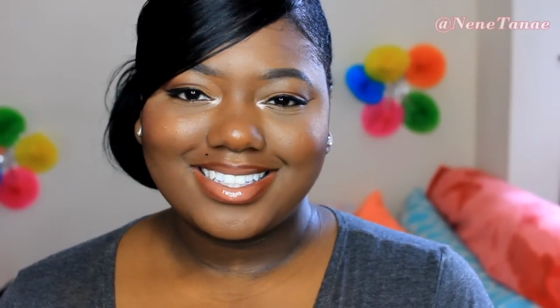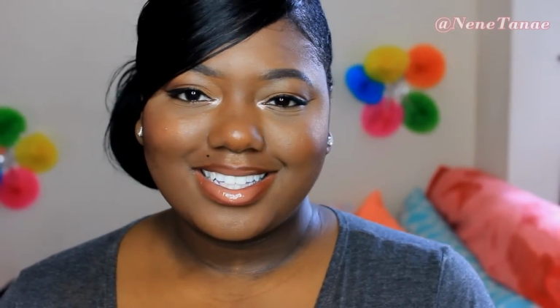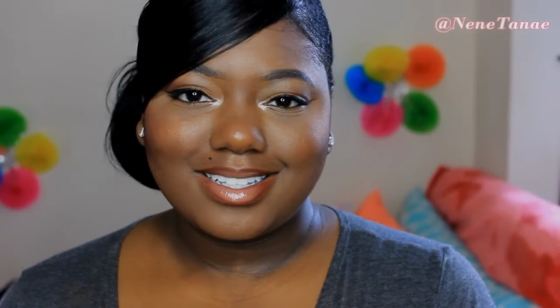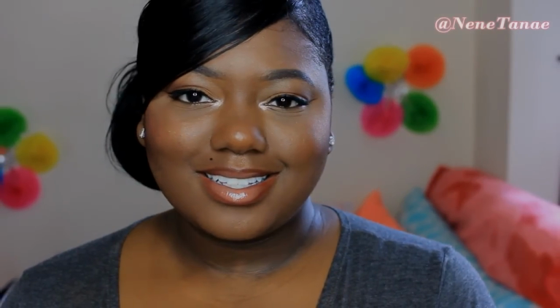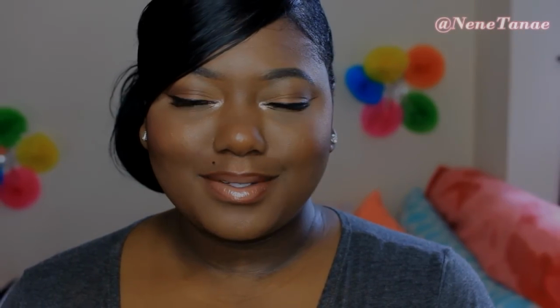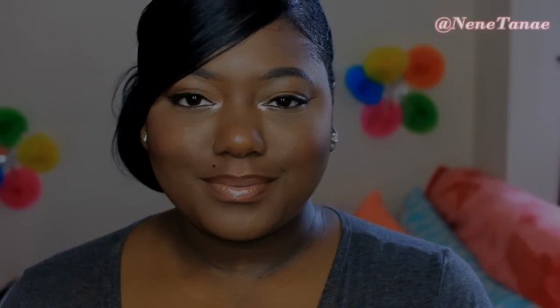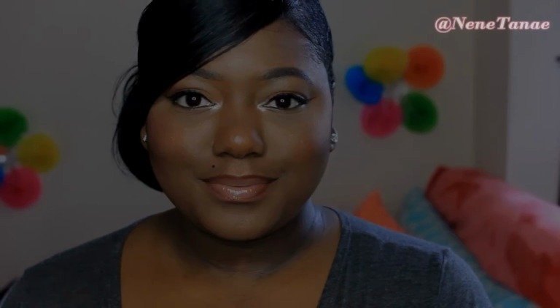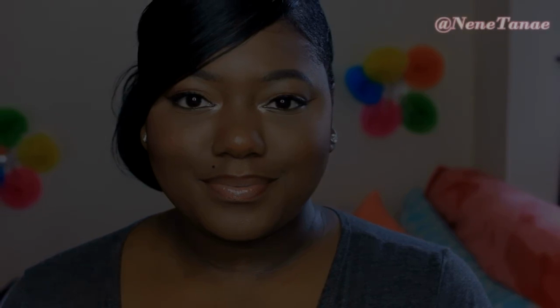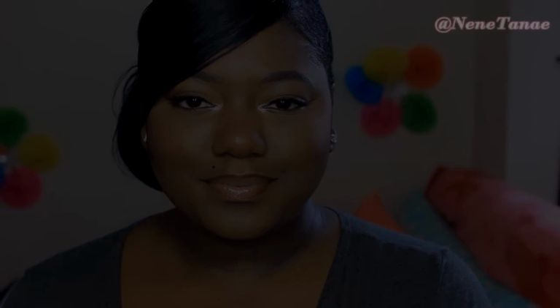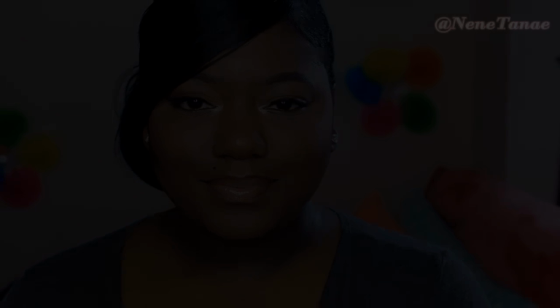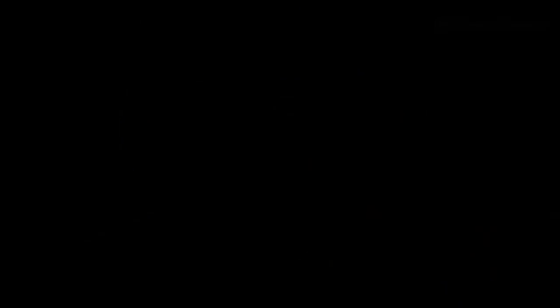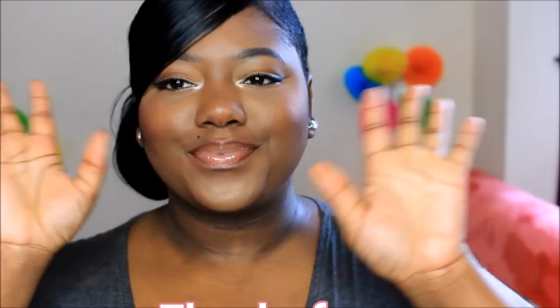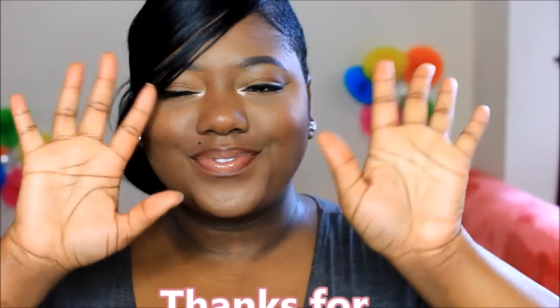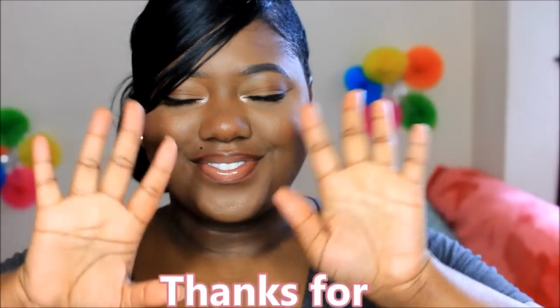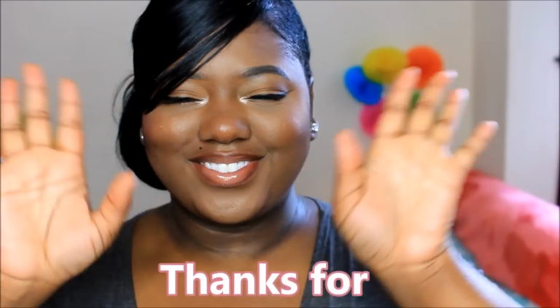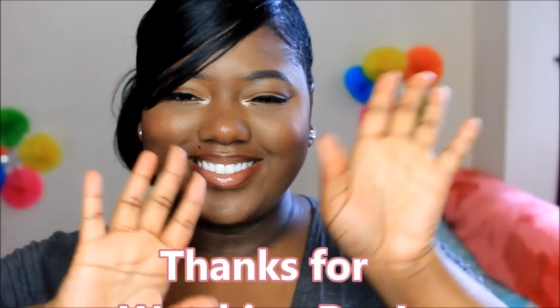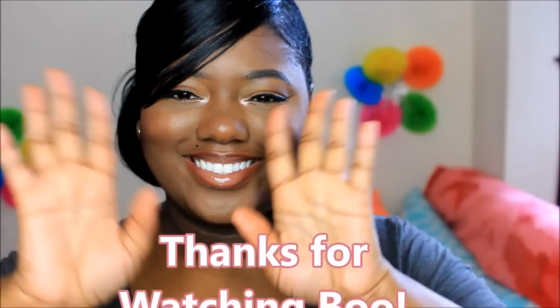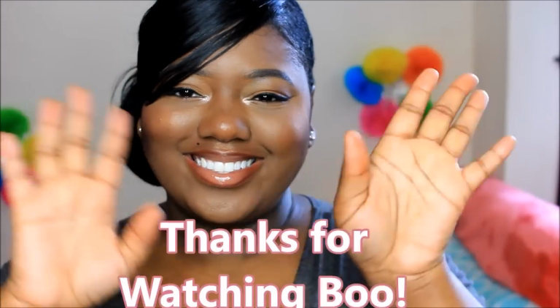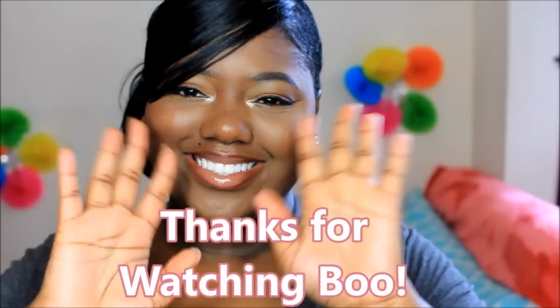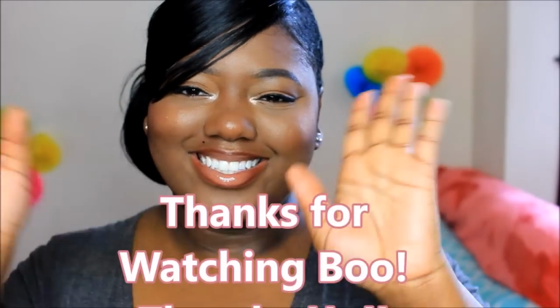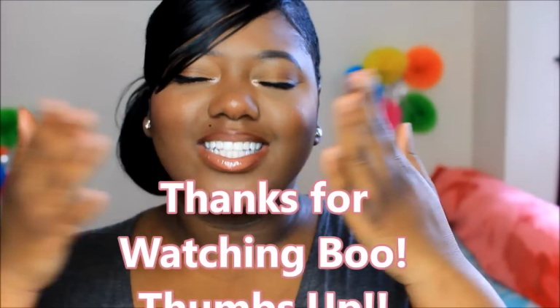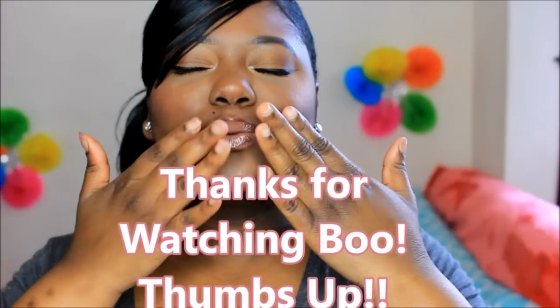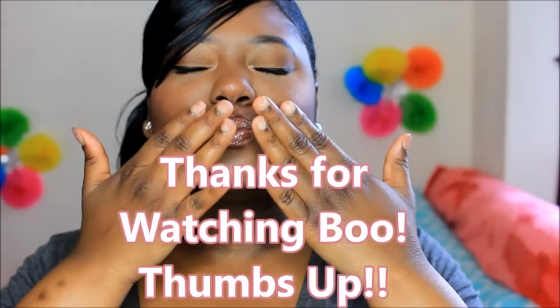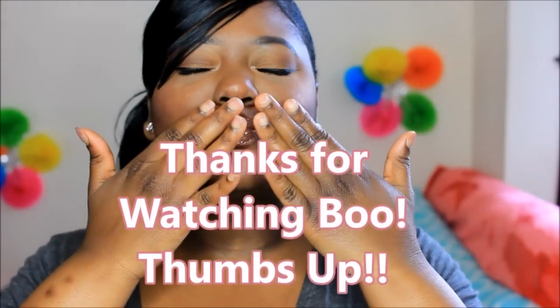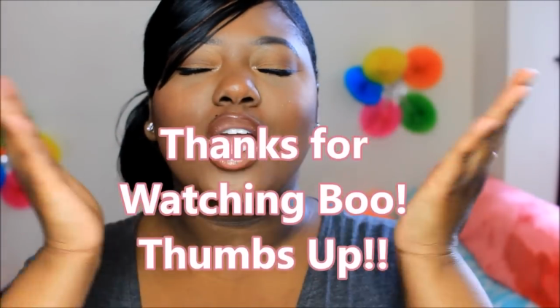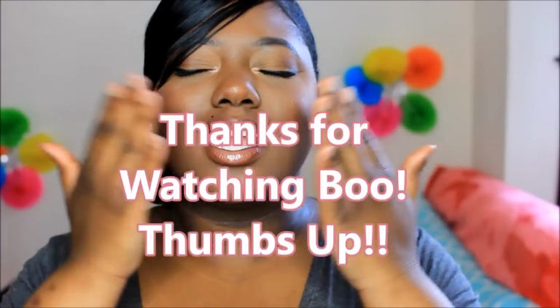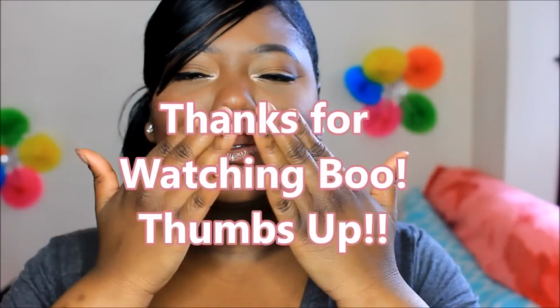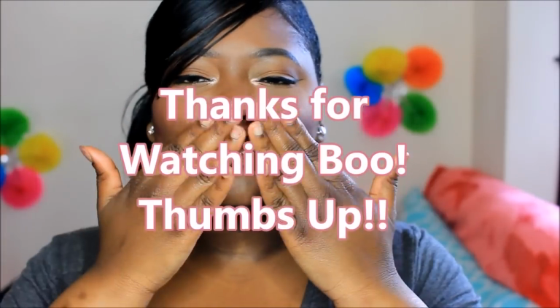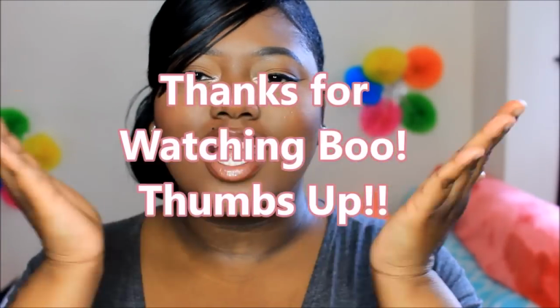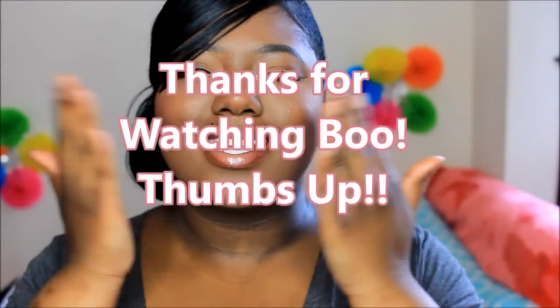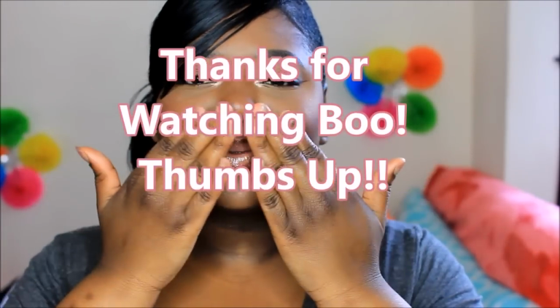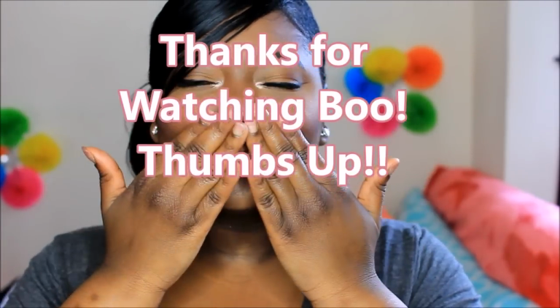Okay boo, thank you so much for watching! I hope you enjoyed it — don't forget to give me a thumbs up. I love you!